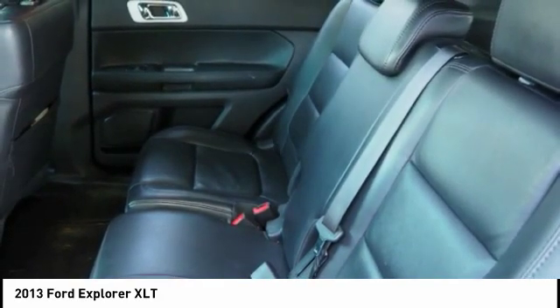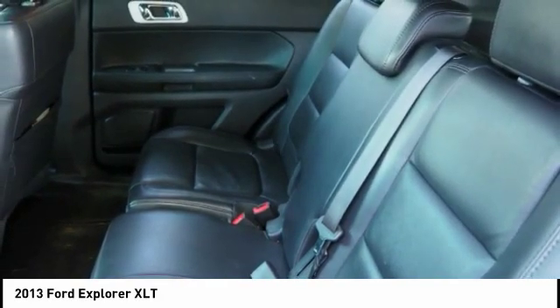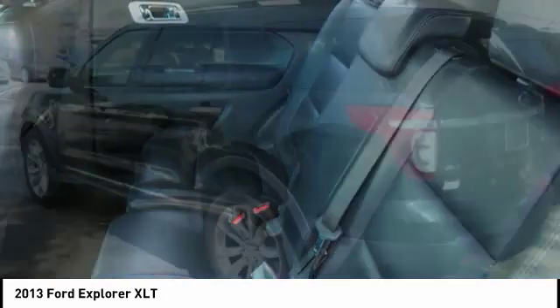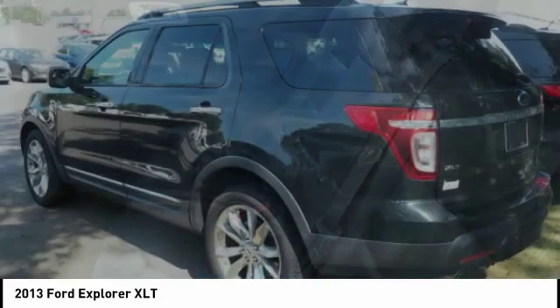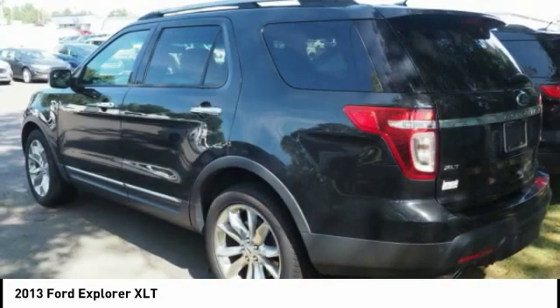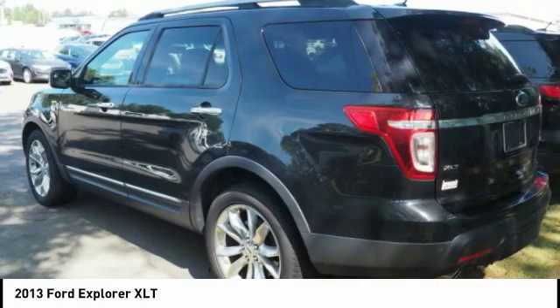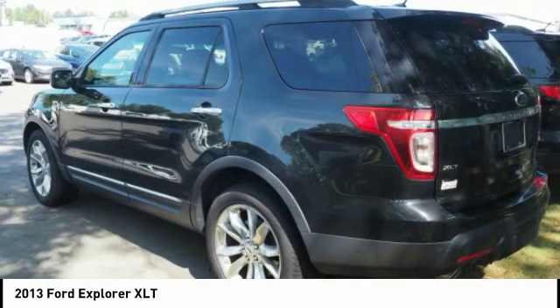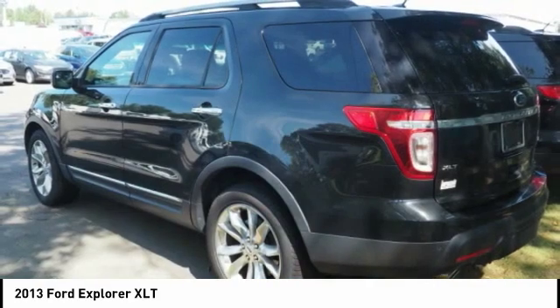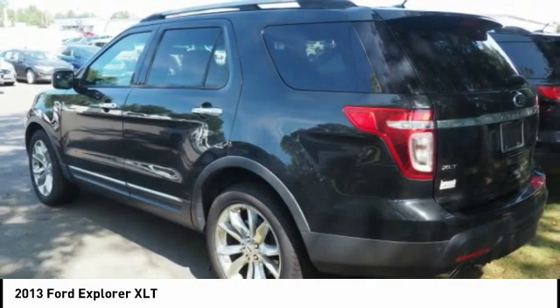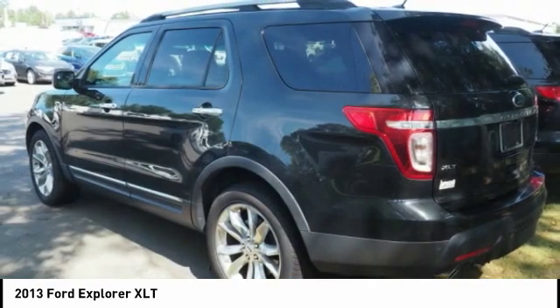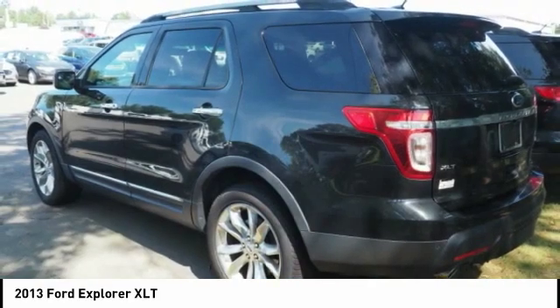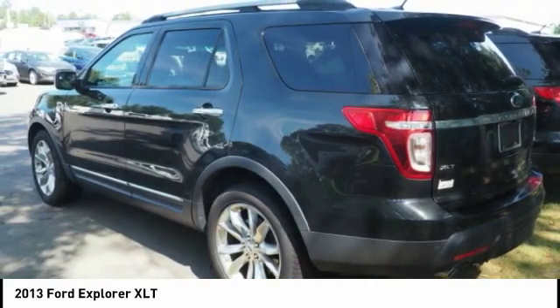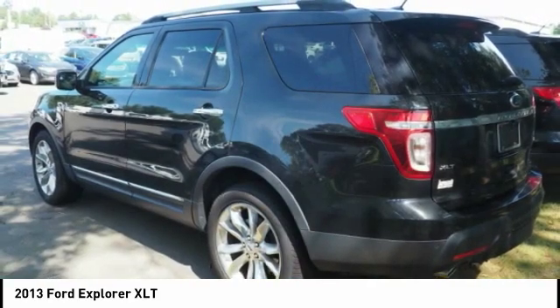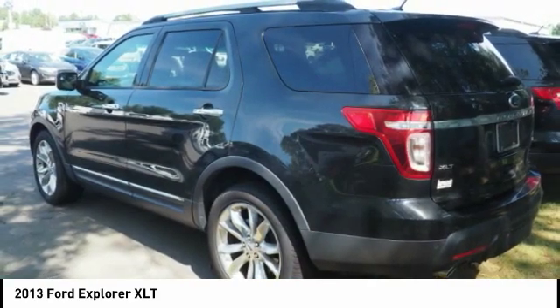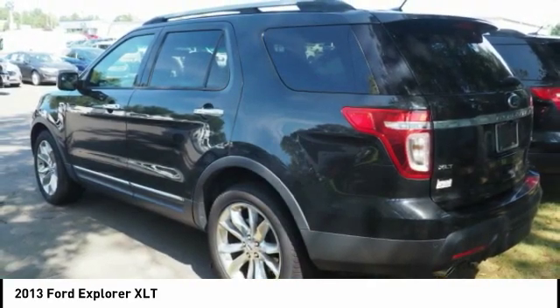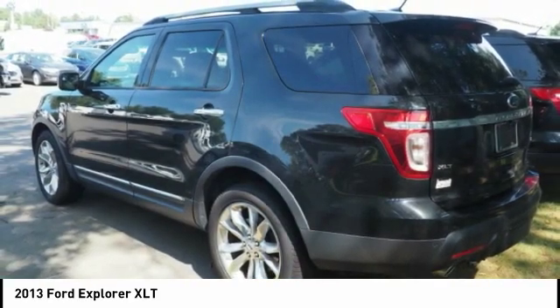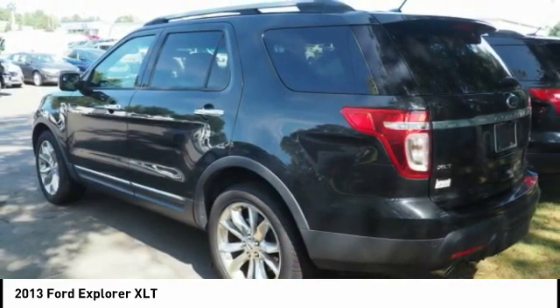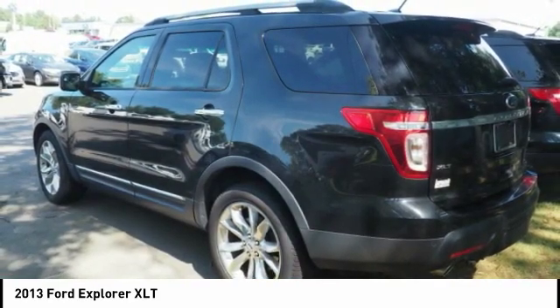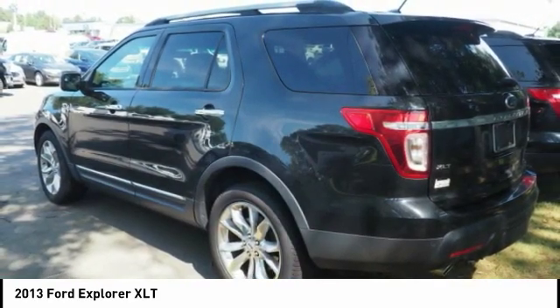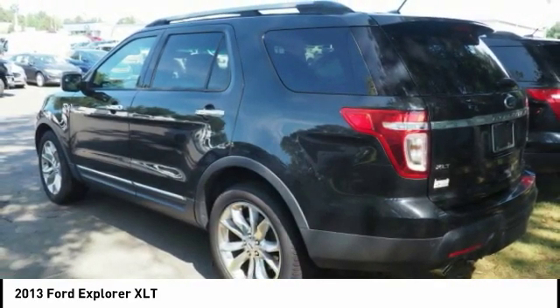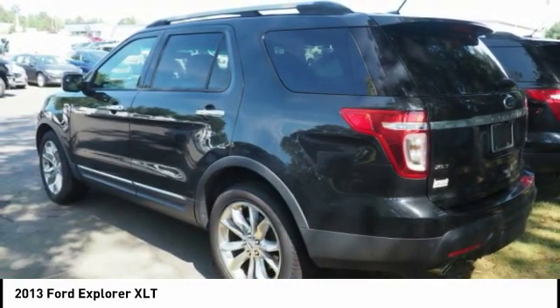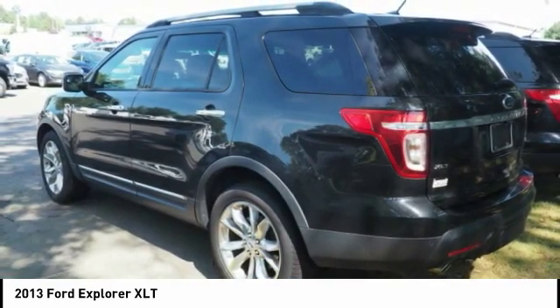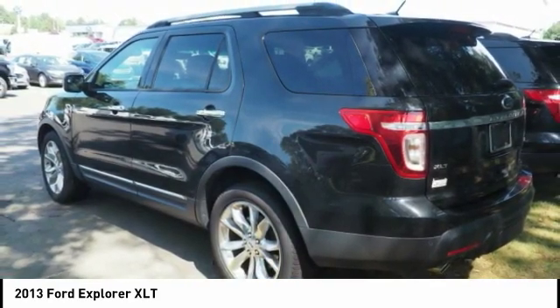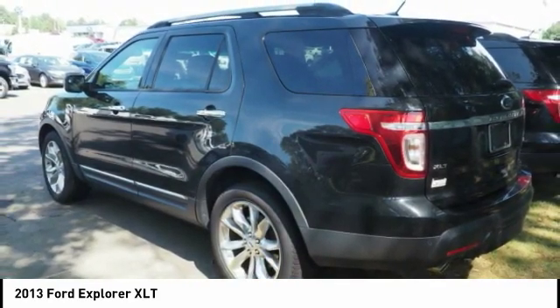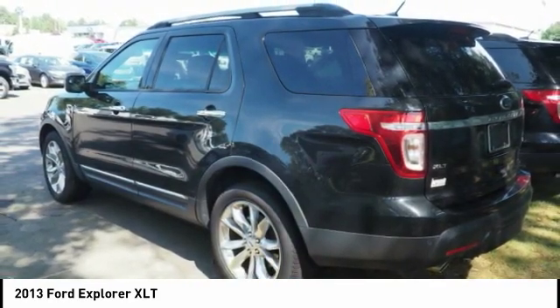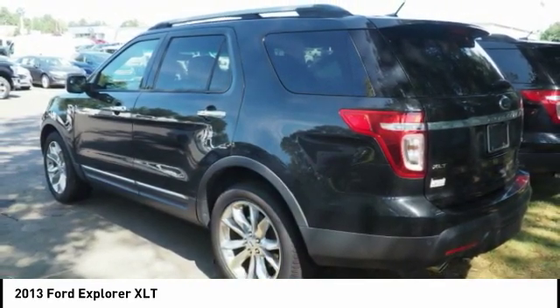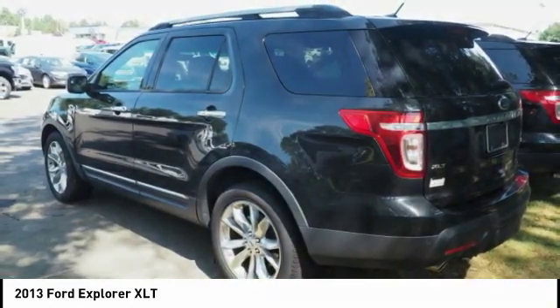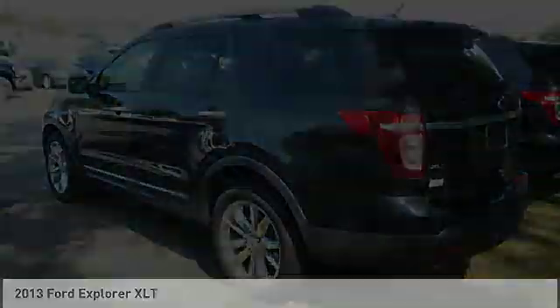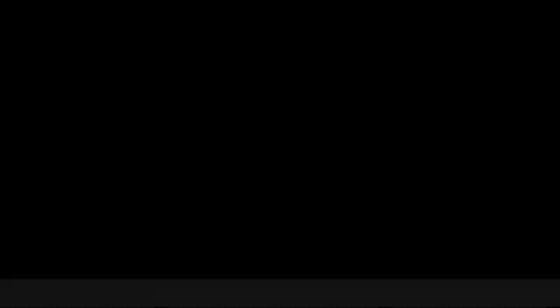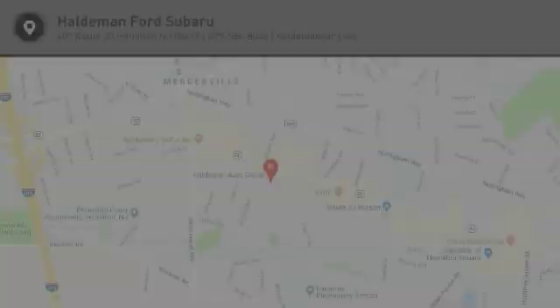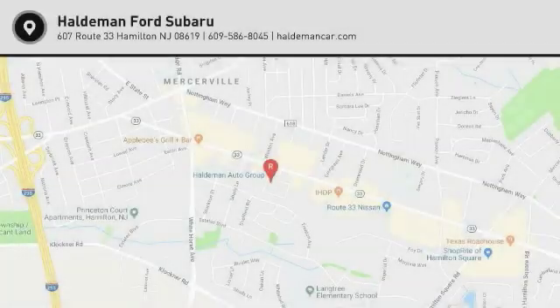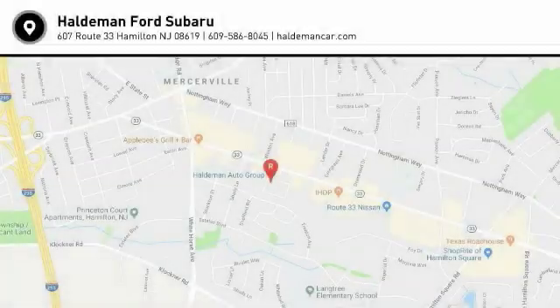Capless Fuel Filler System. This isn't just a vehicle, it's an experience. So stop in for a test drive today.